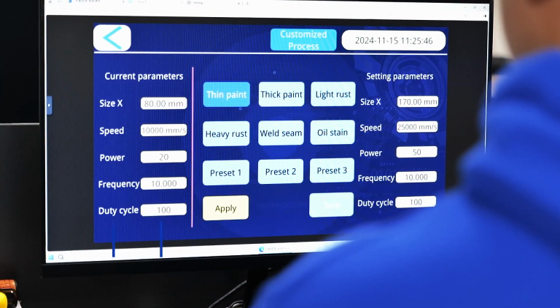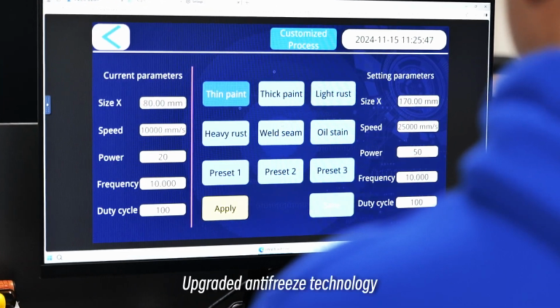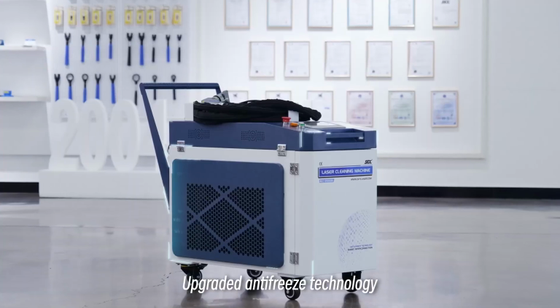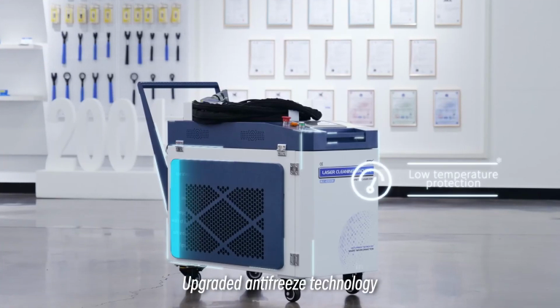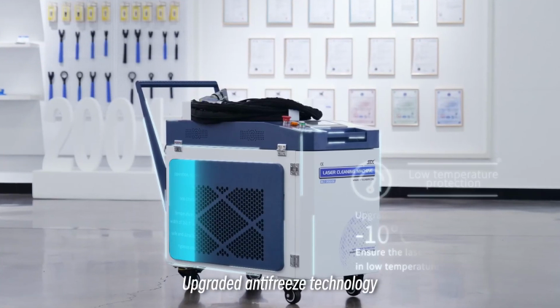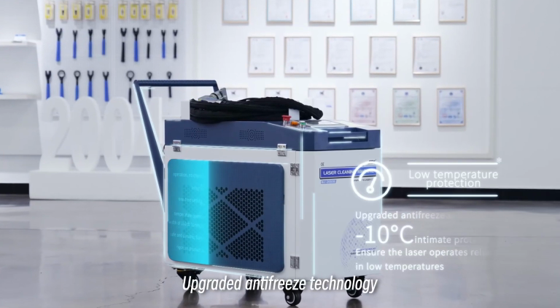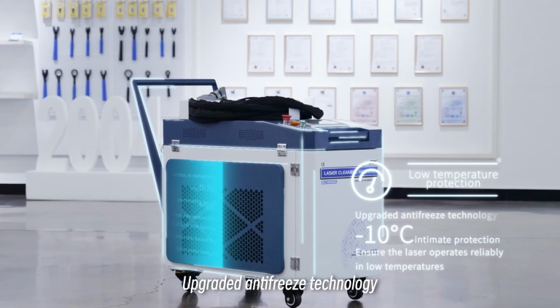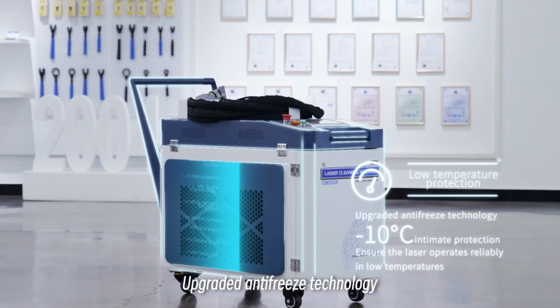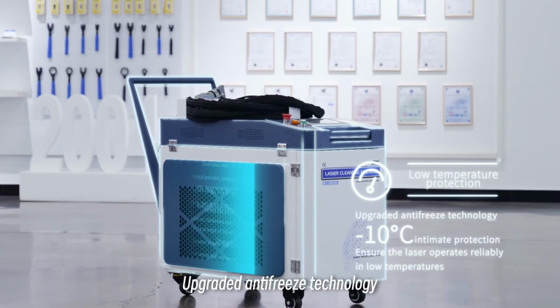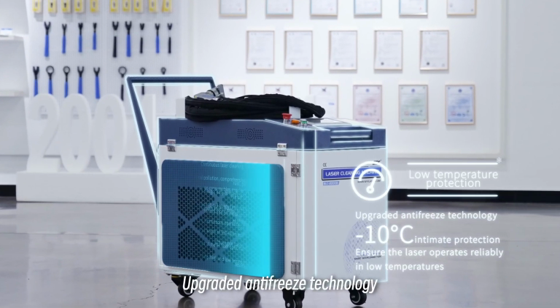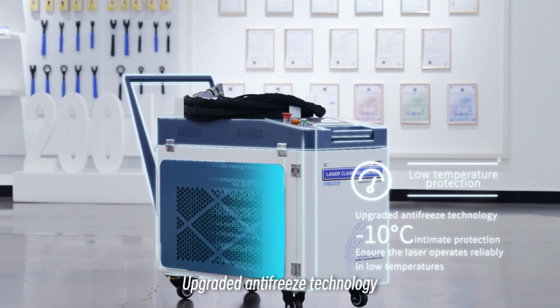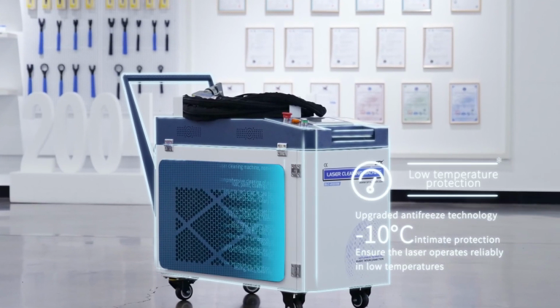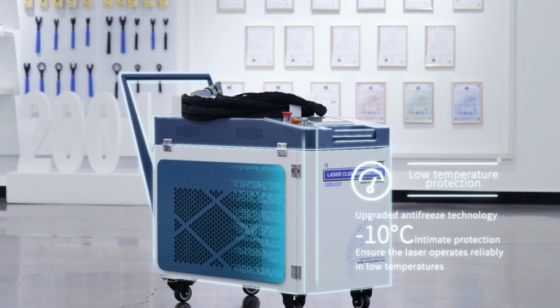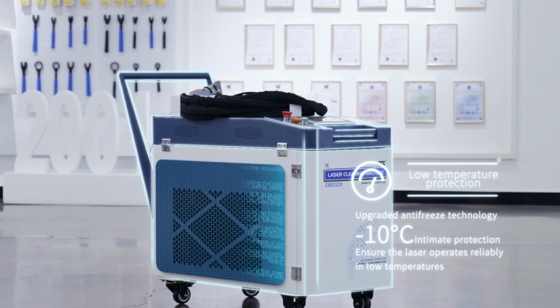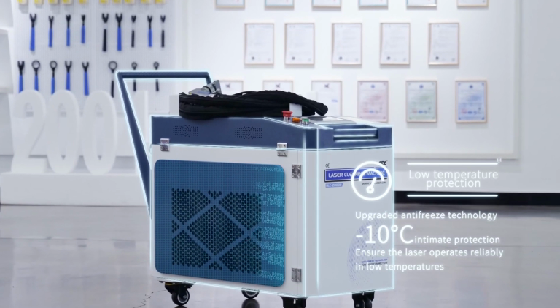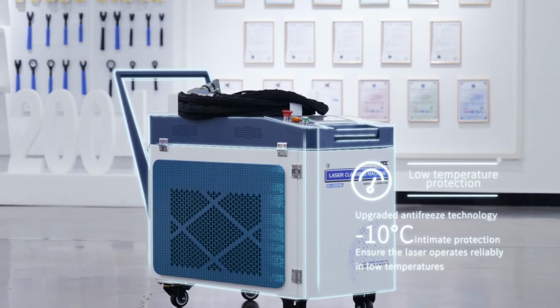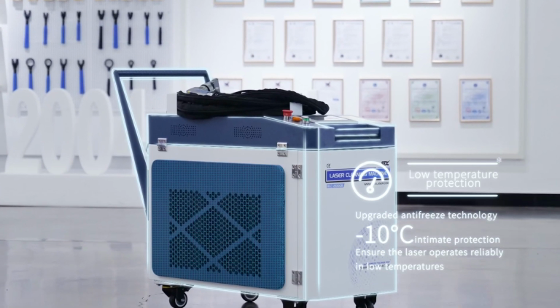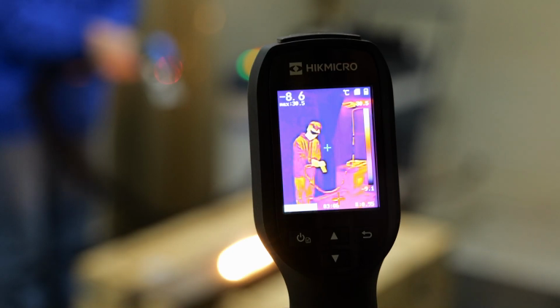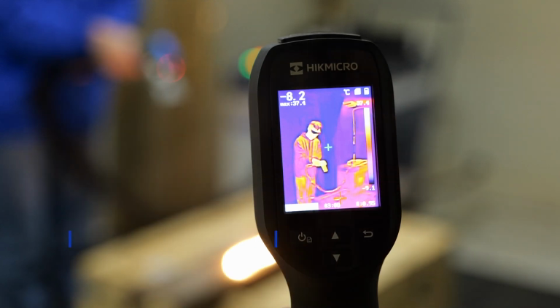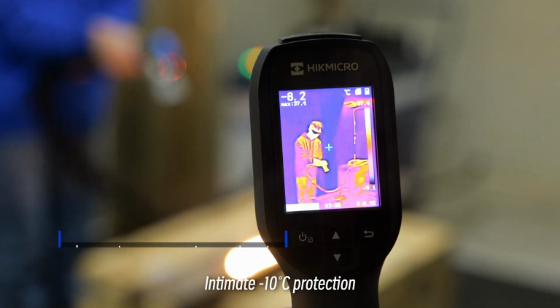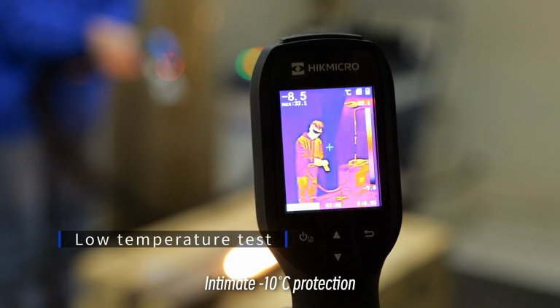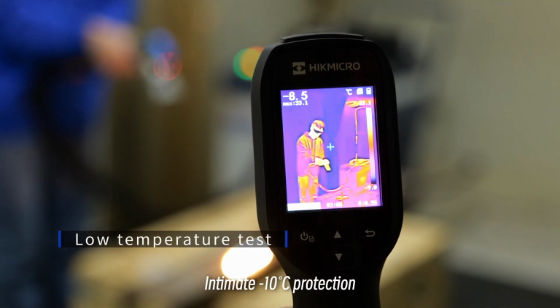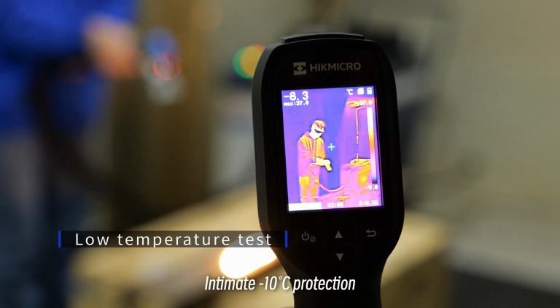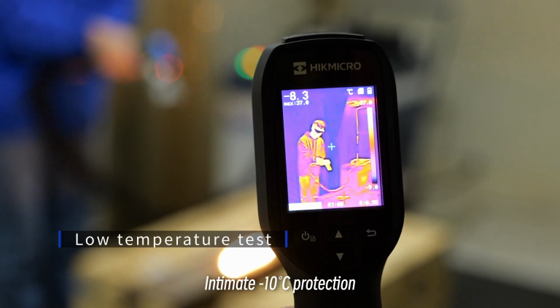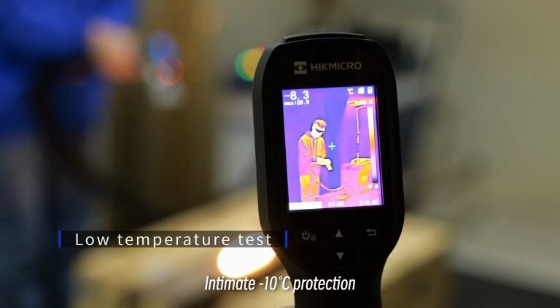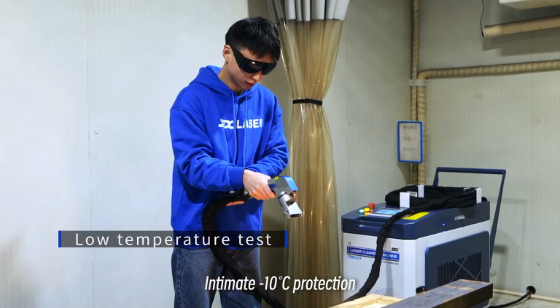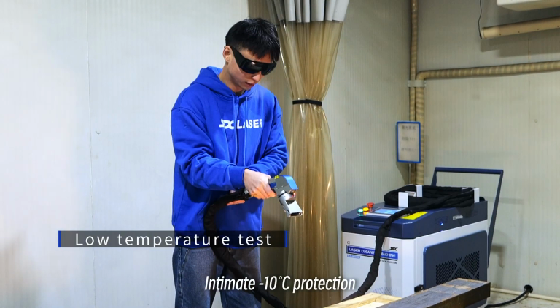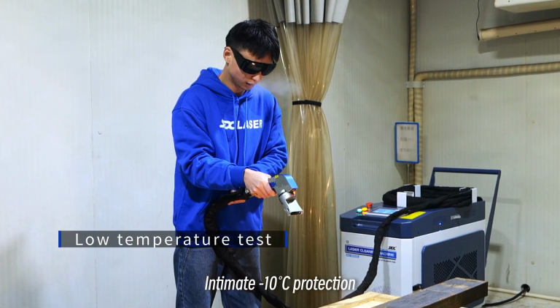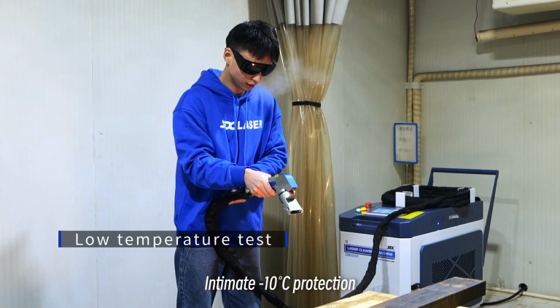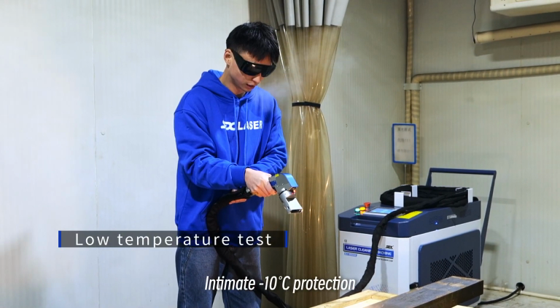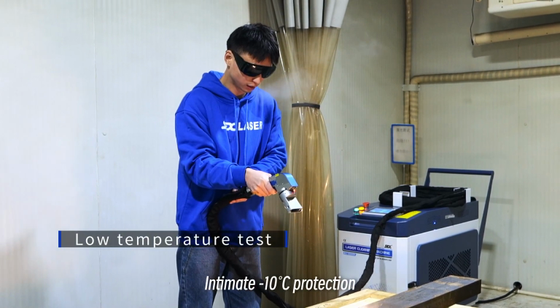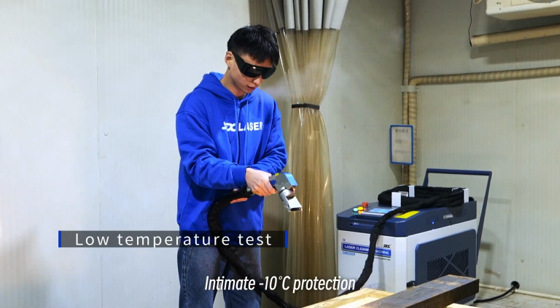Upgraded antifreeze technology with intimate minus 10 degrees Celsius protection.